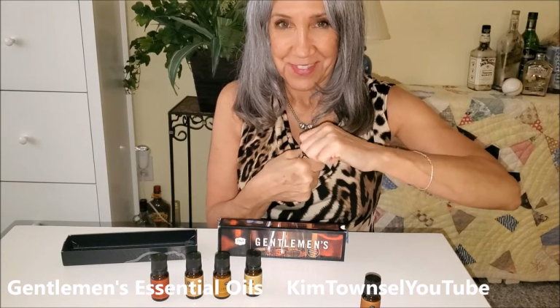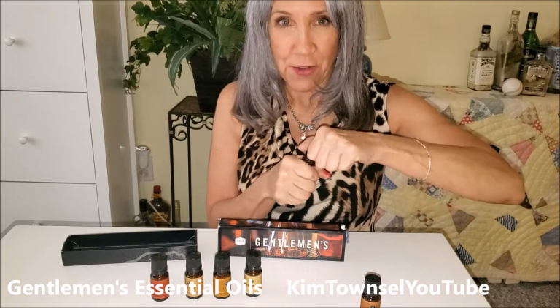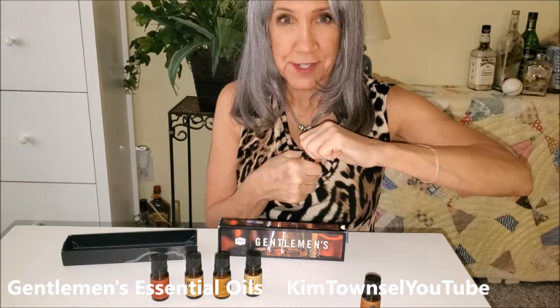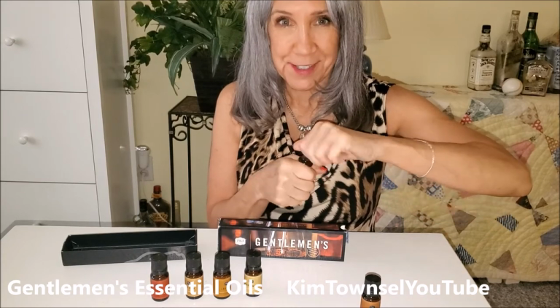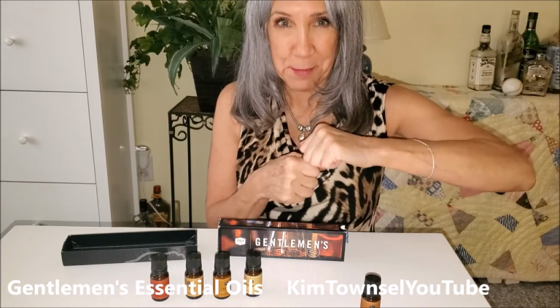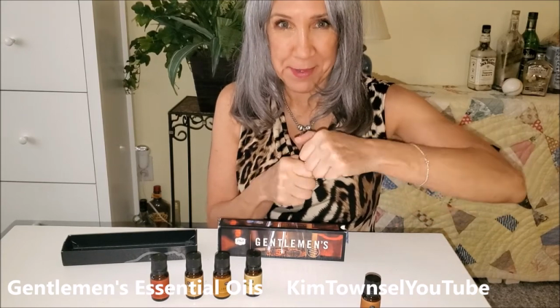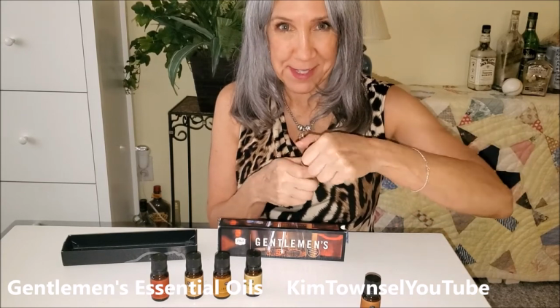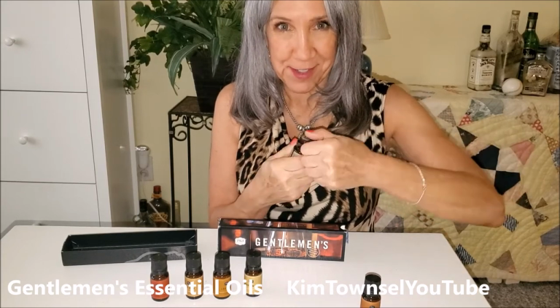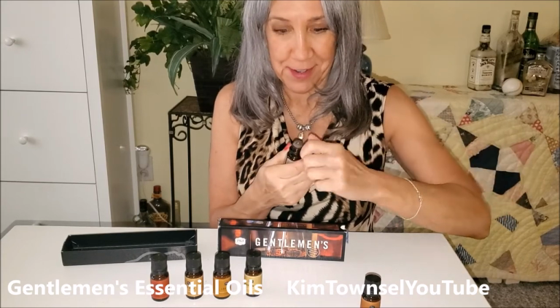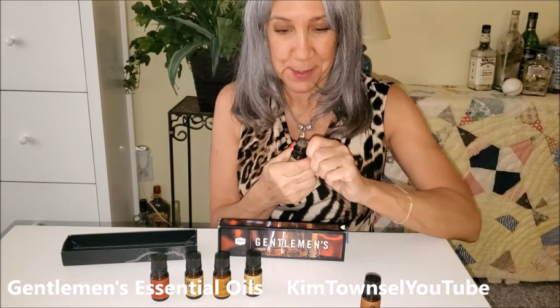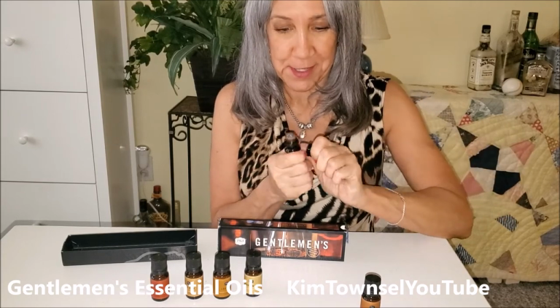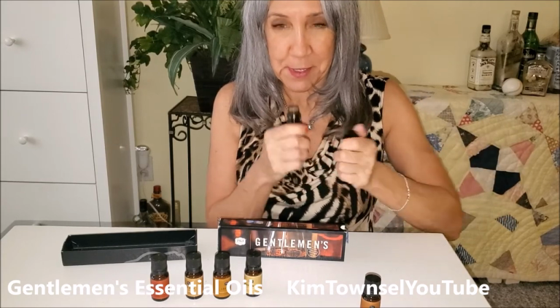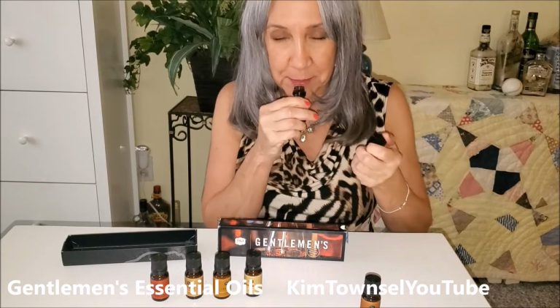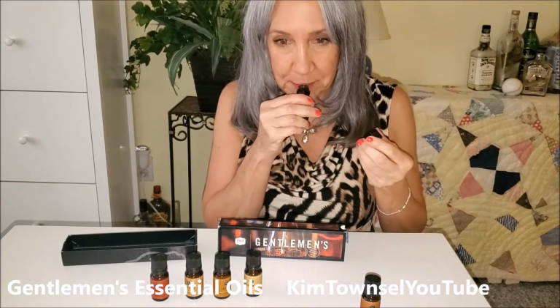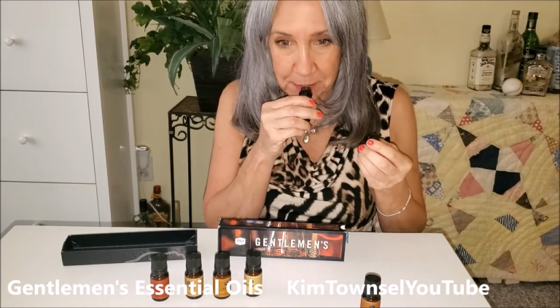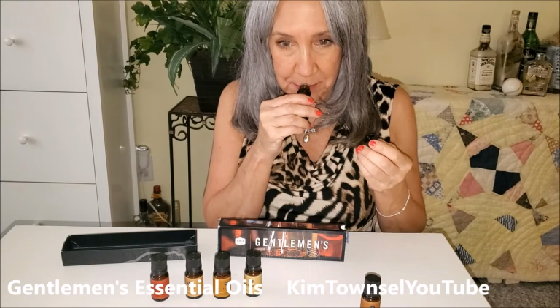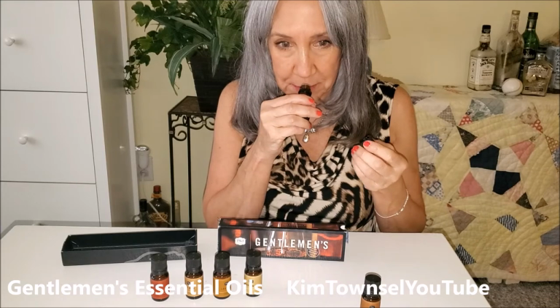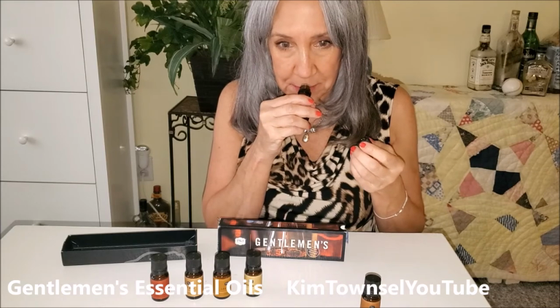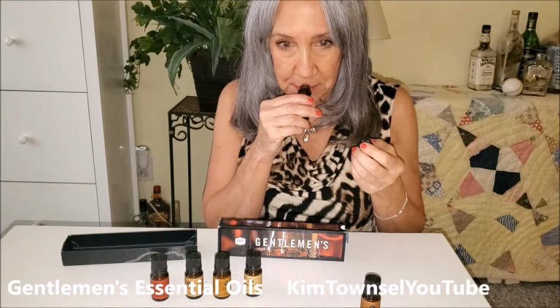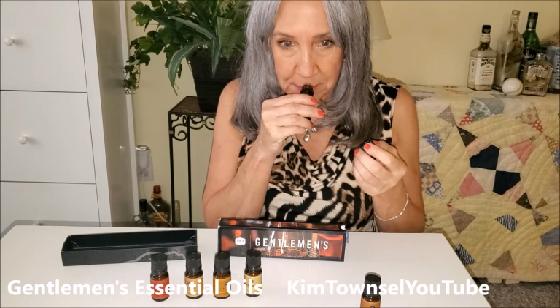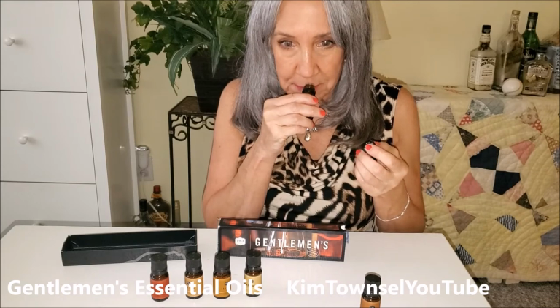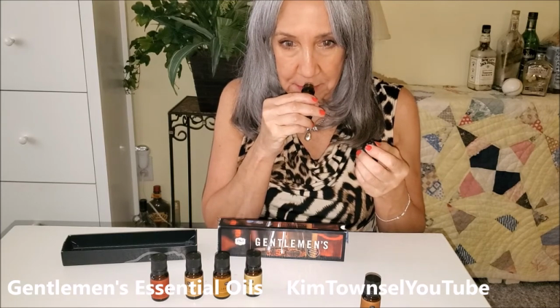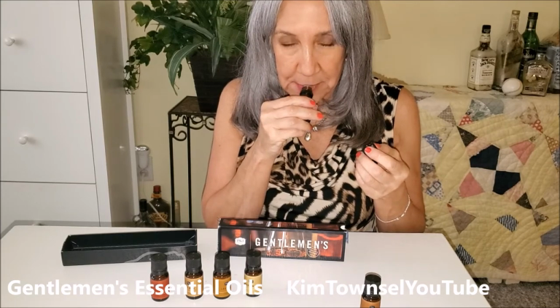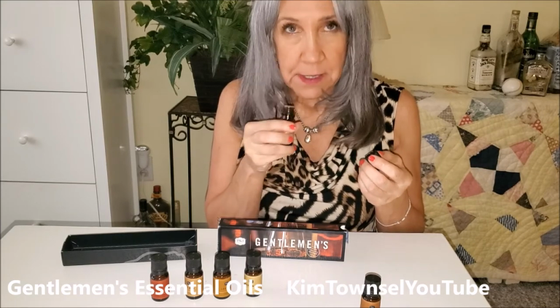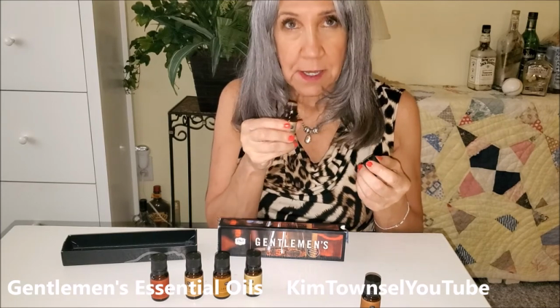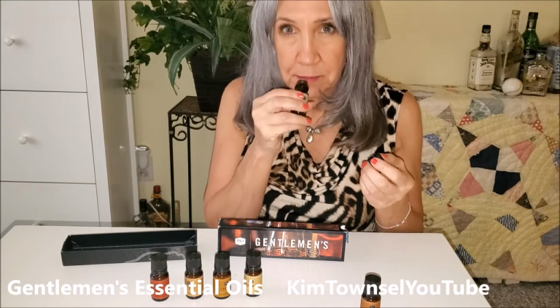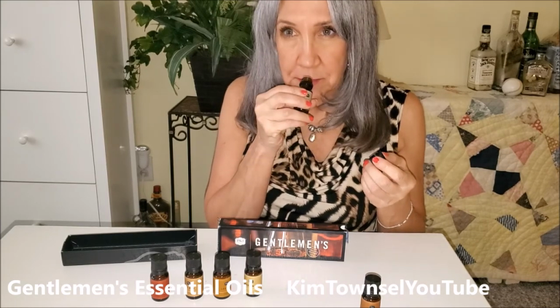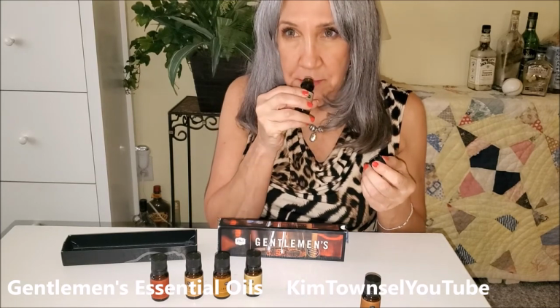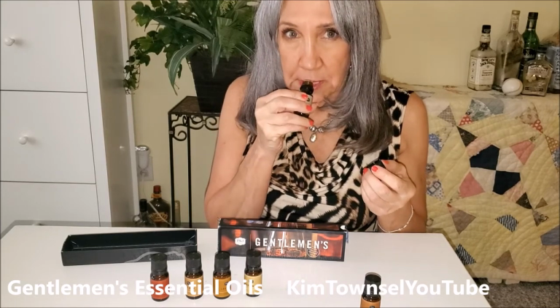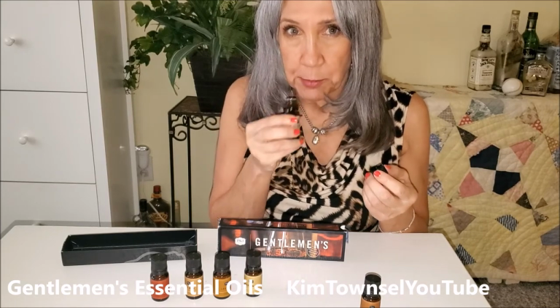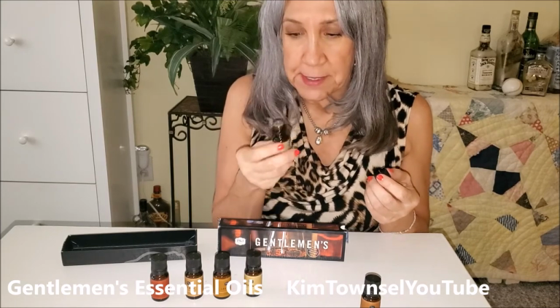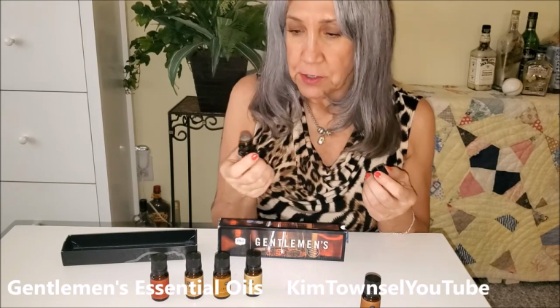They're all sealed. I'm popping the seals on all of them so I can smell them. It's a little breezier.